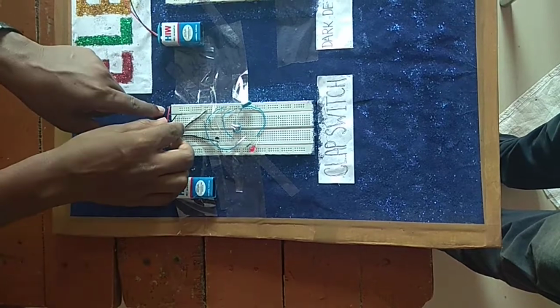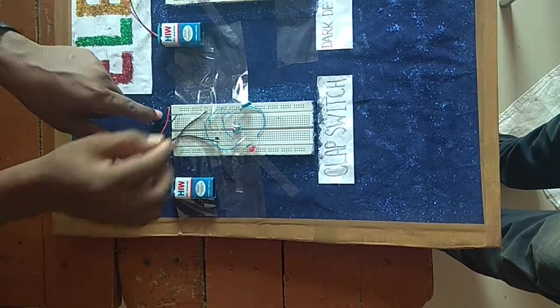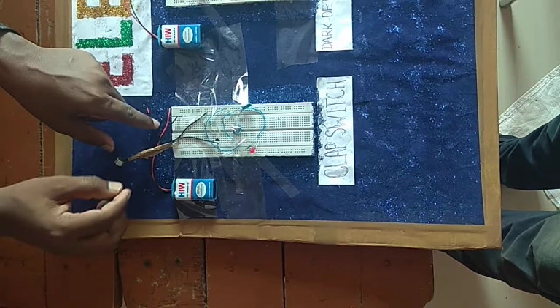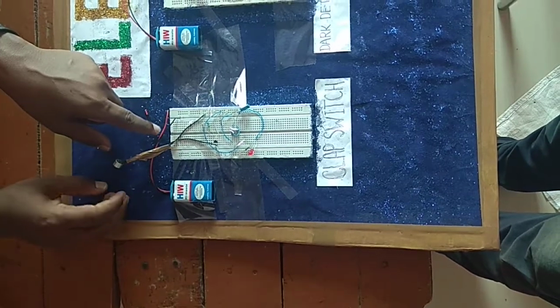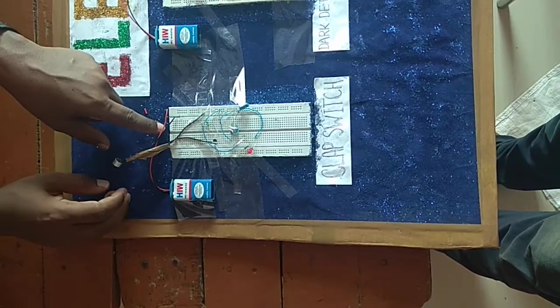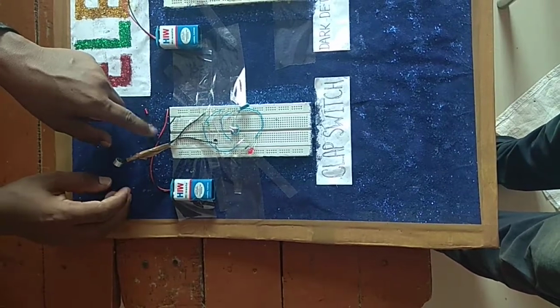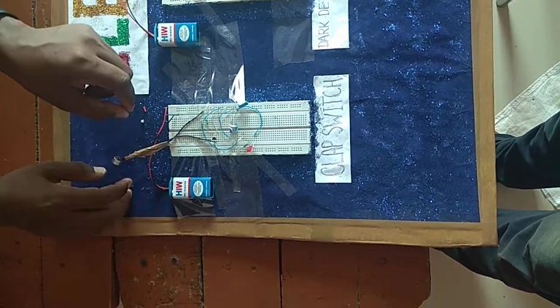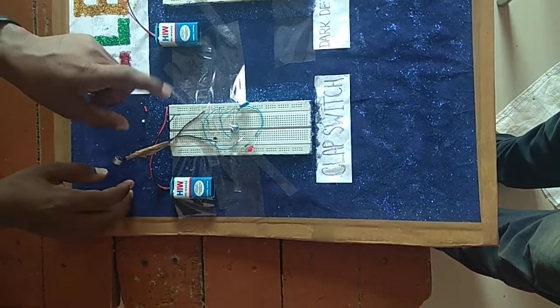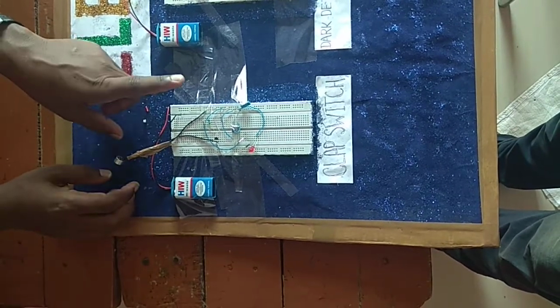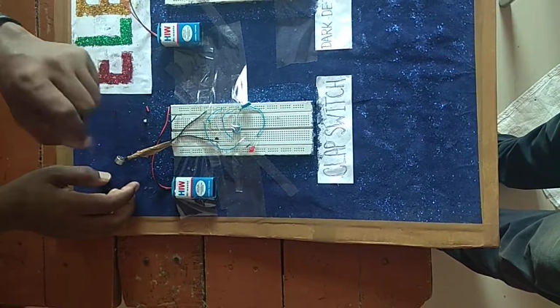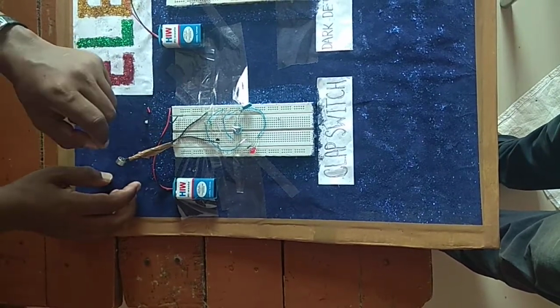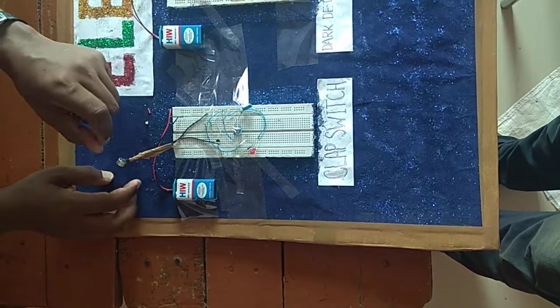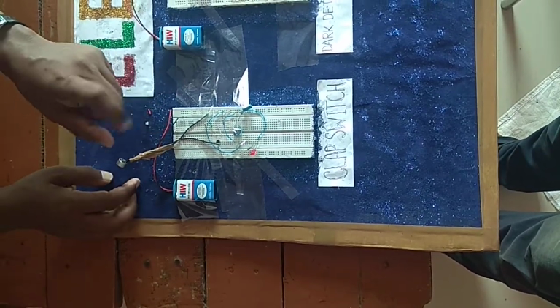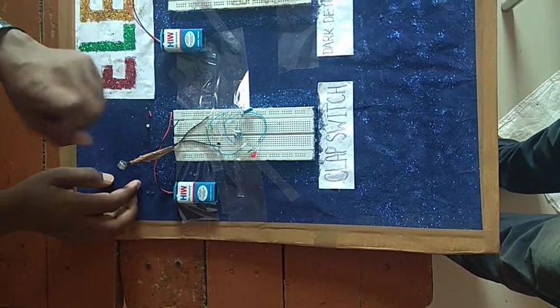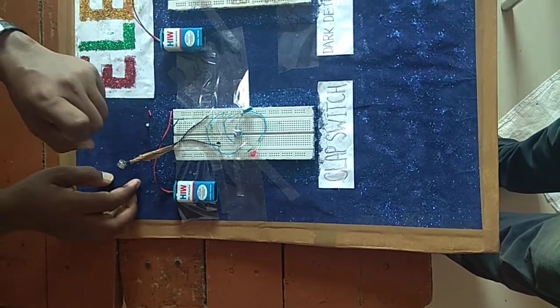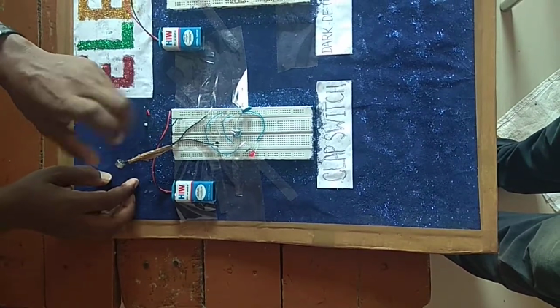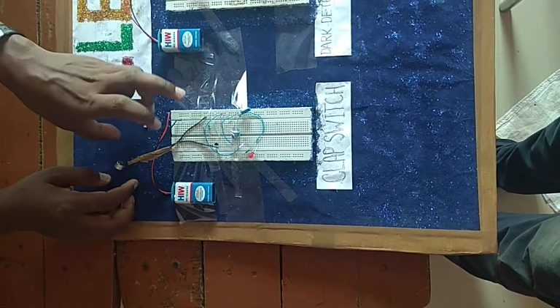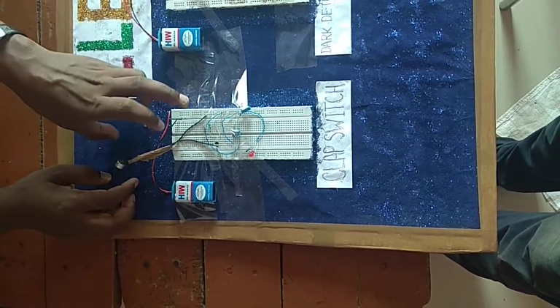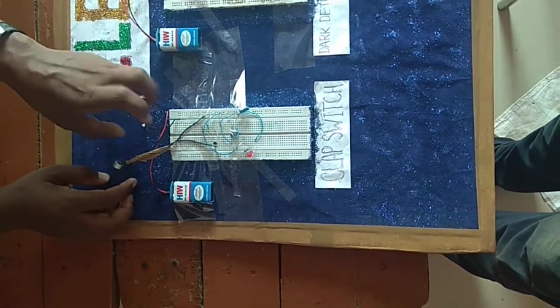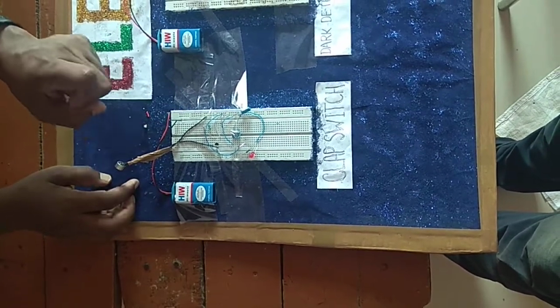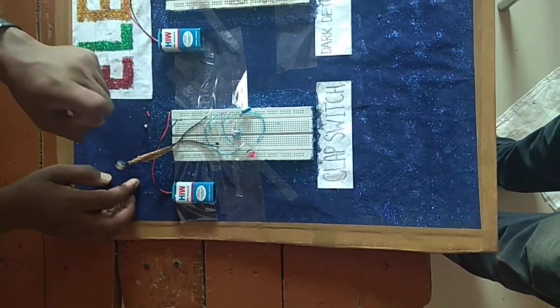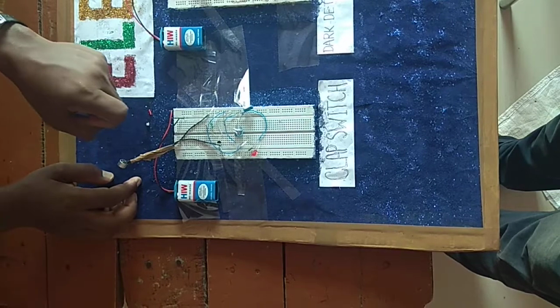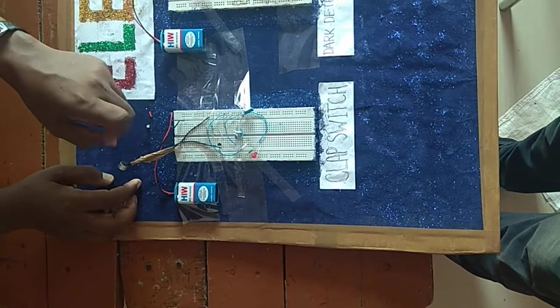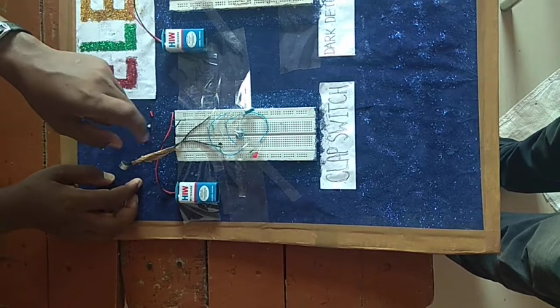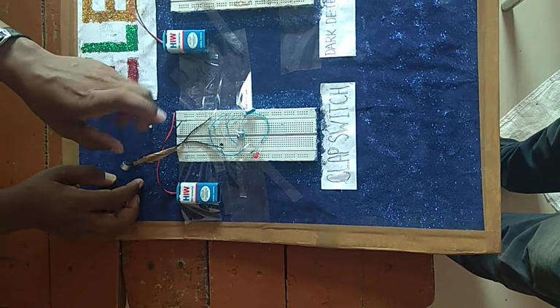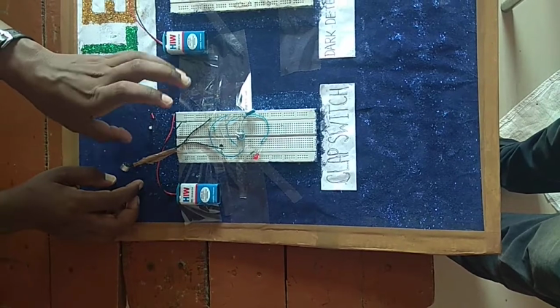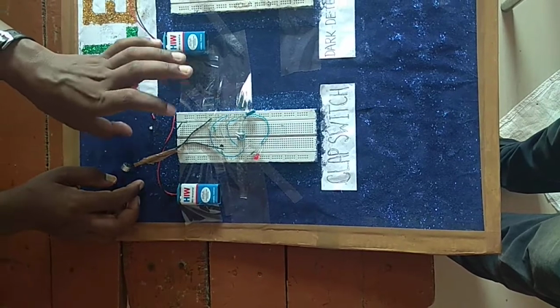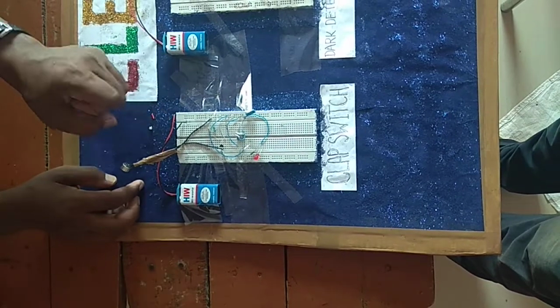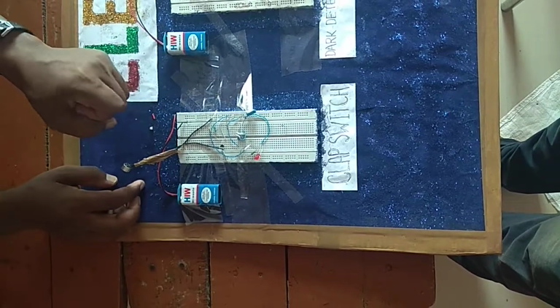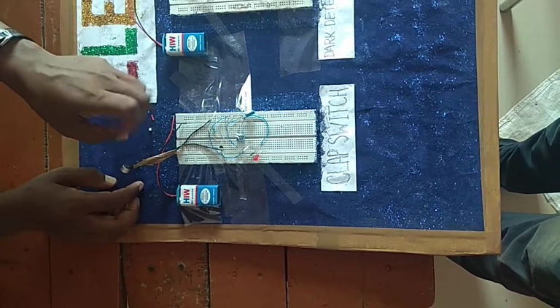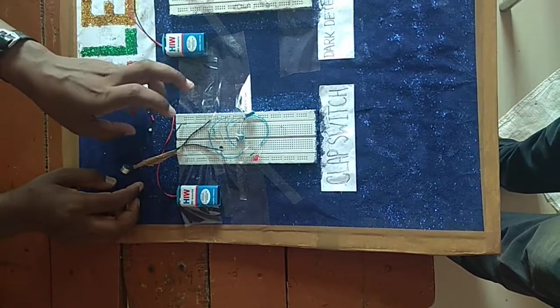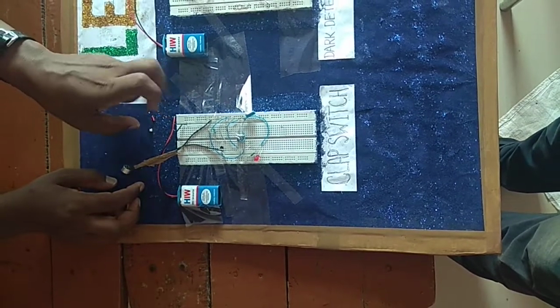This circuit has a glass switch. This one-shot monostable mode 555.